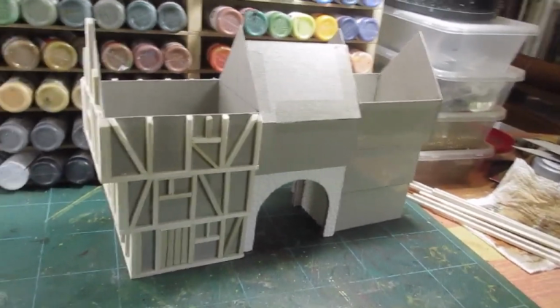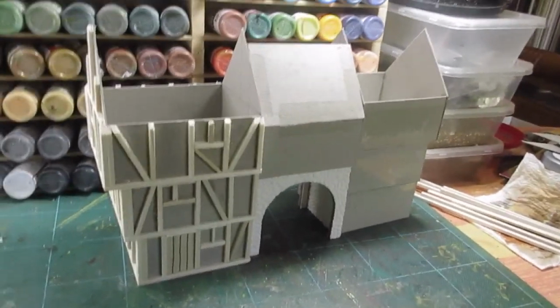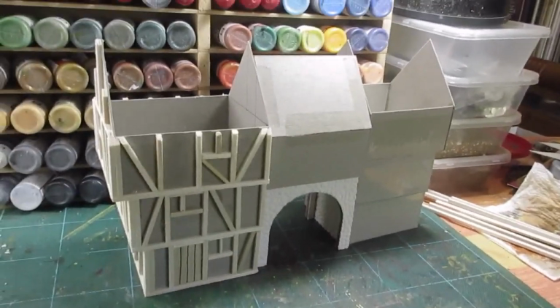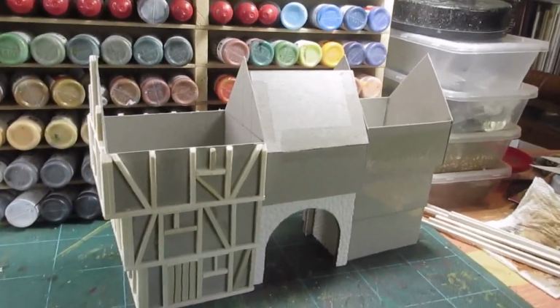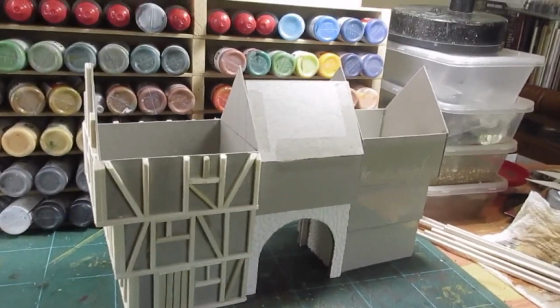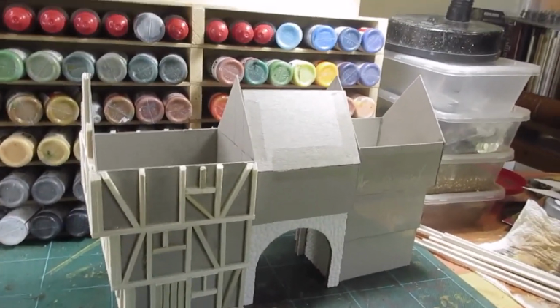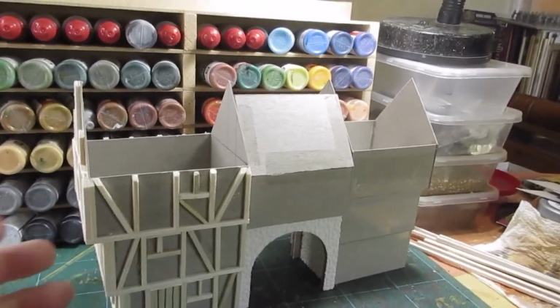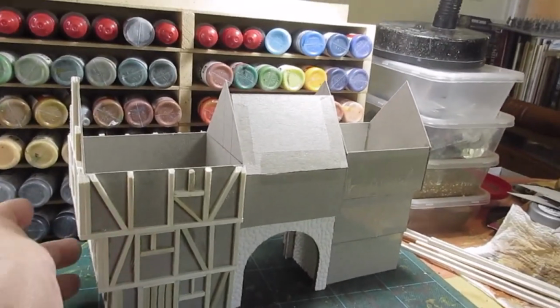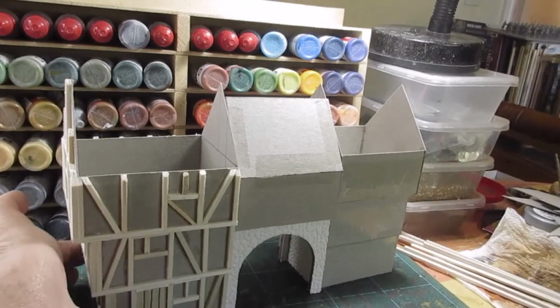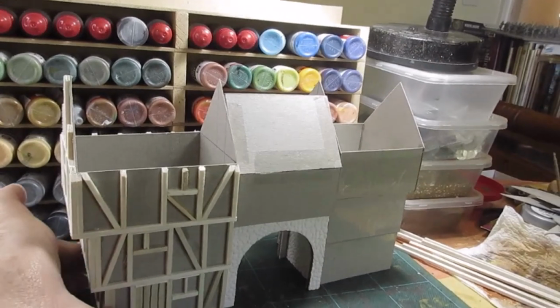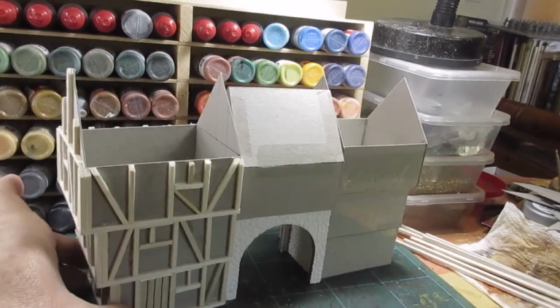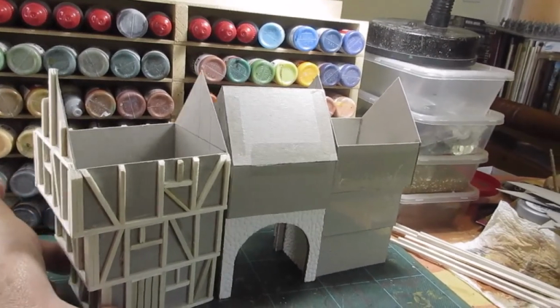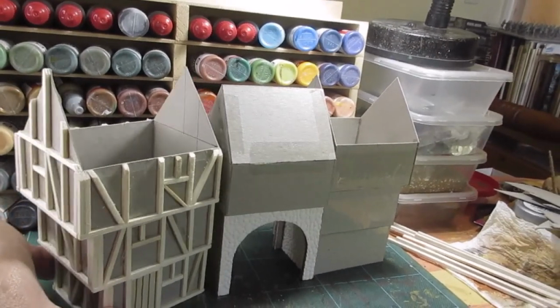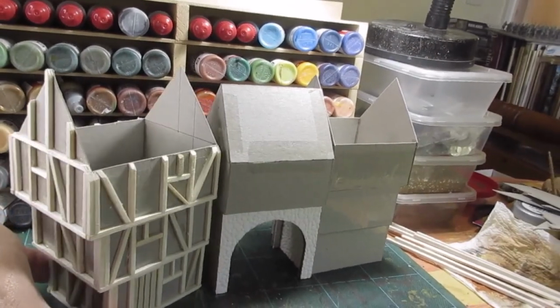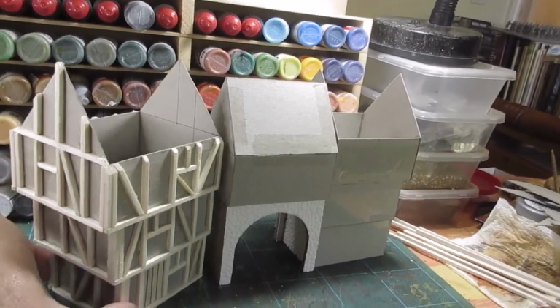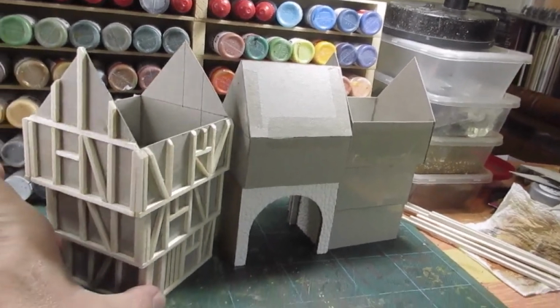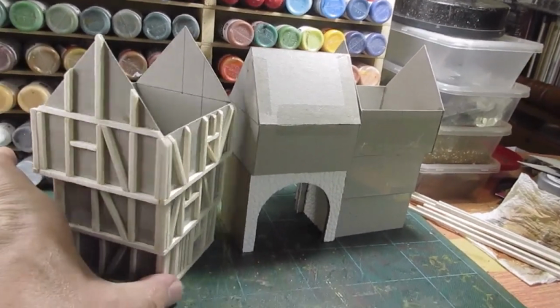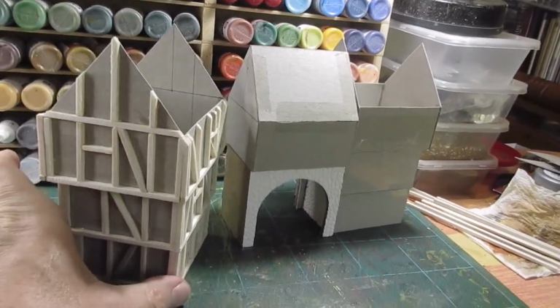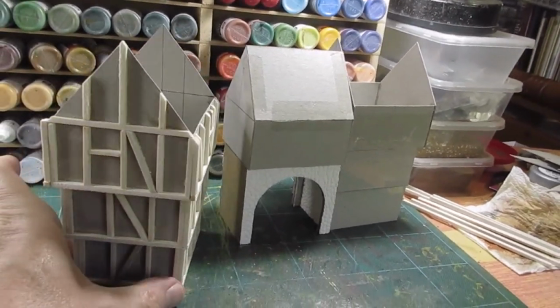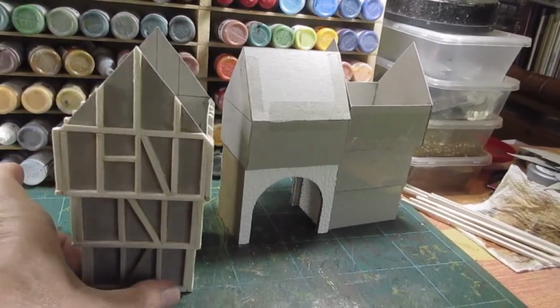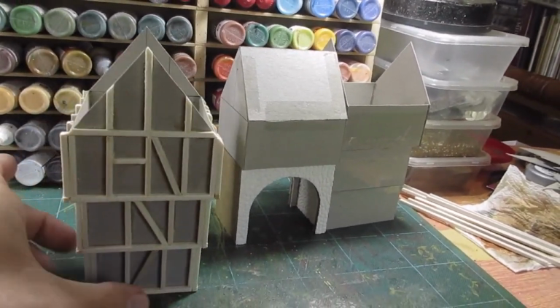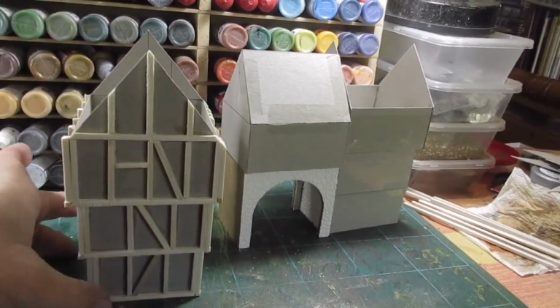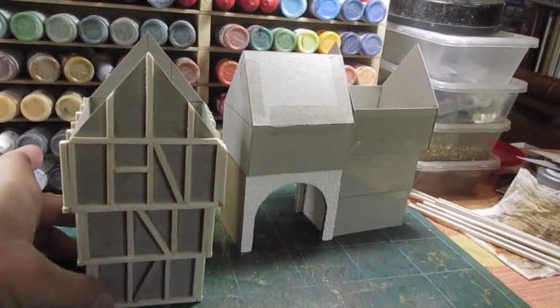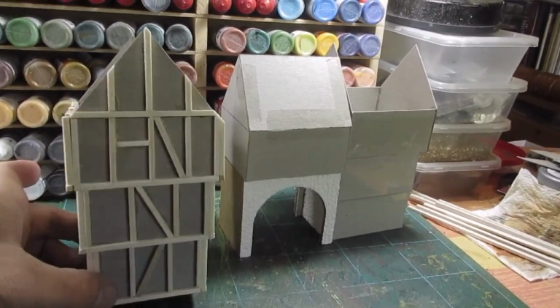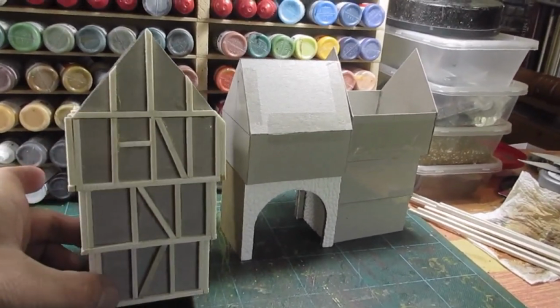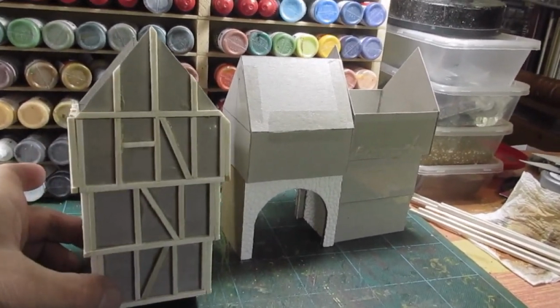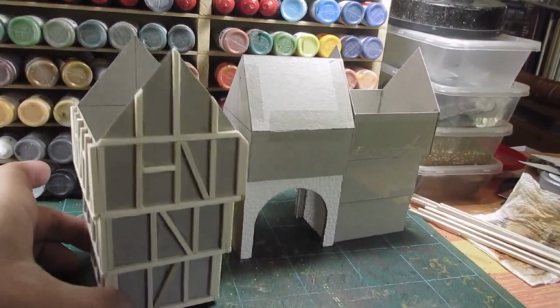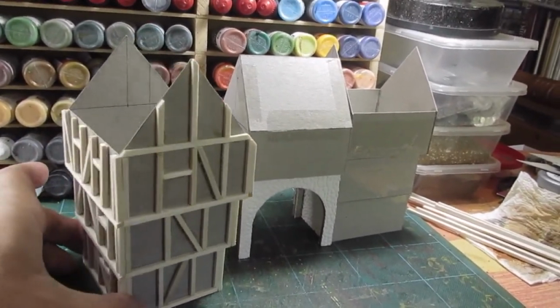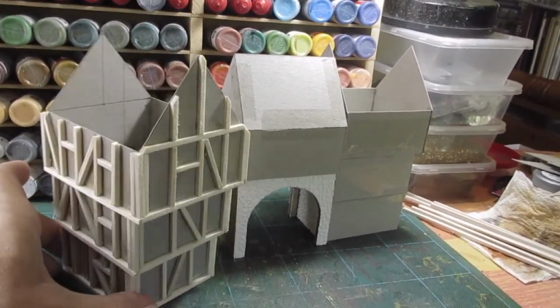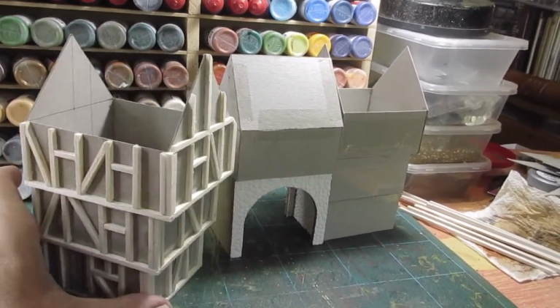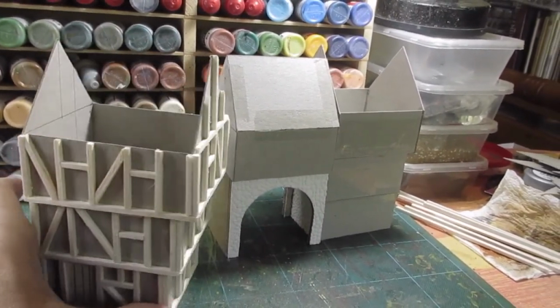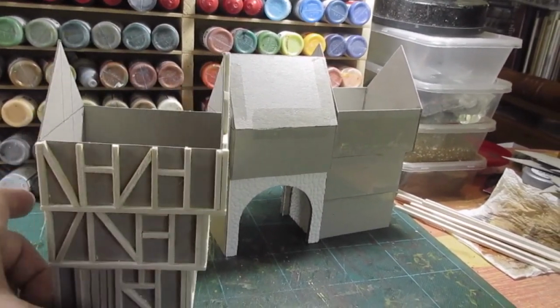That's the first part of the building done. As you can see, all the wood frame fitted. The windows are lined out.